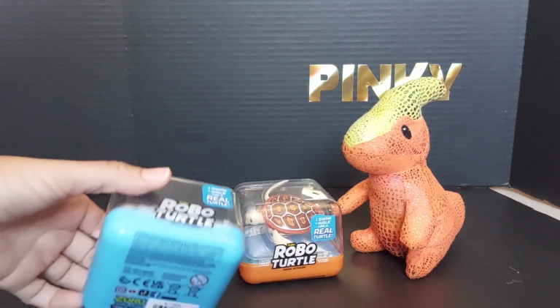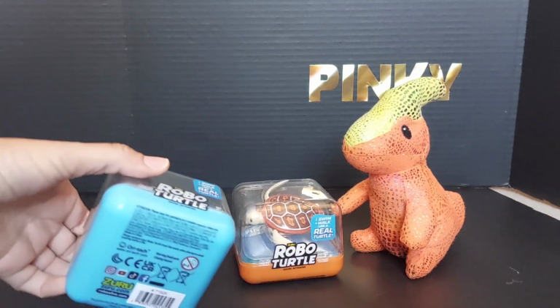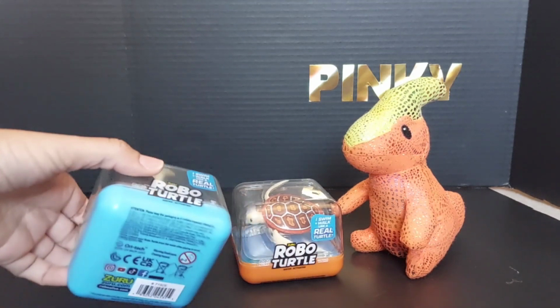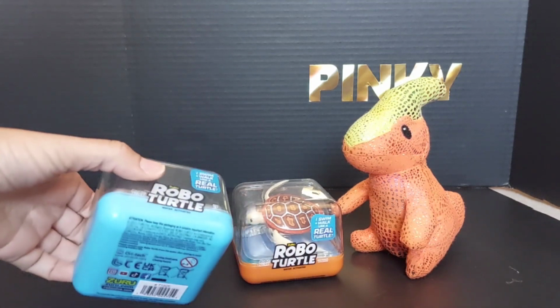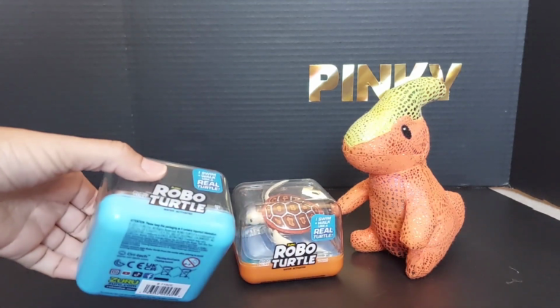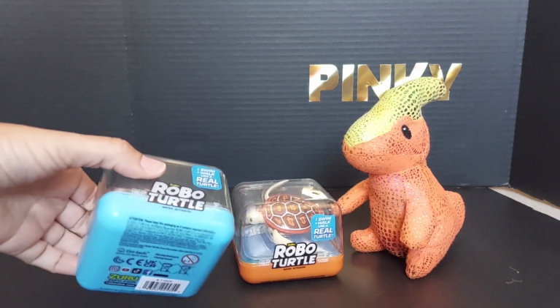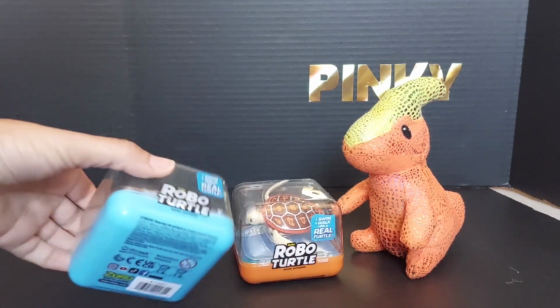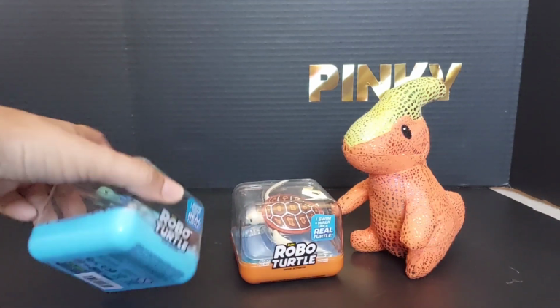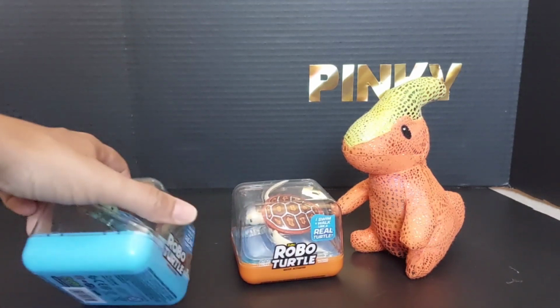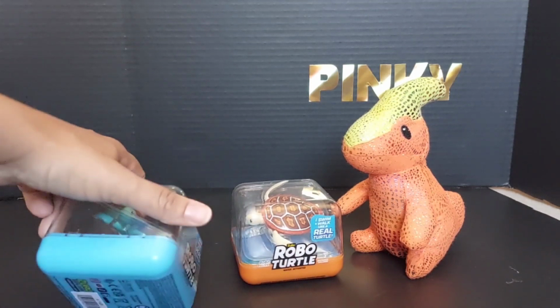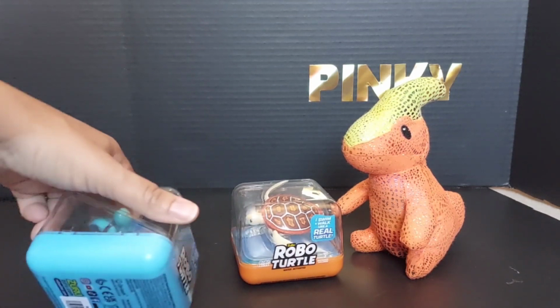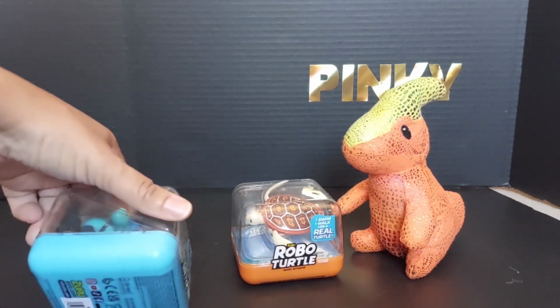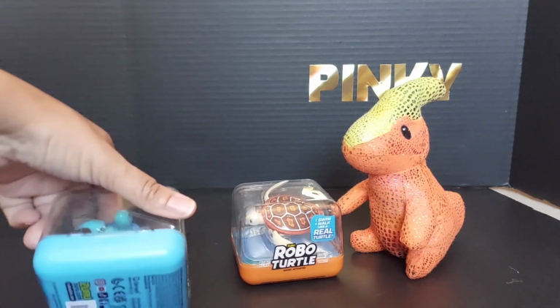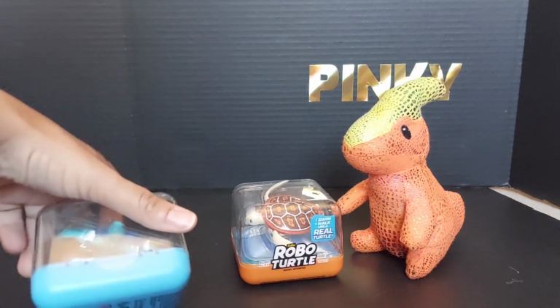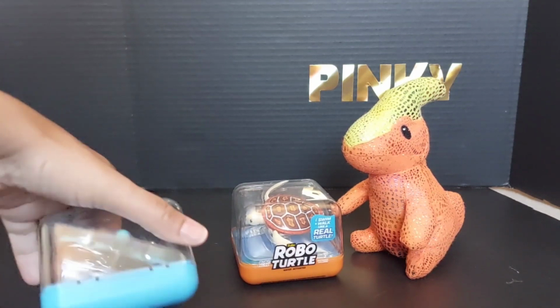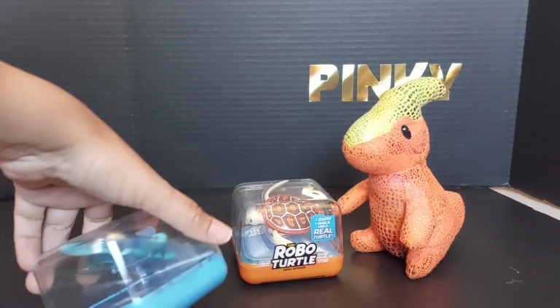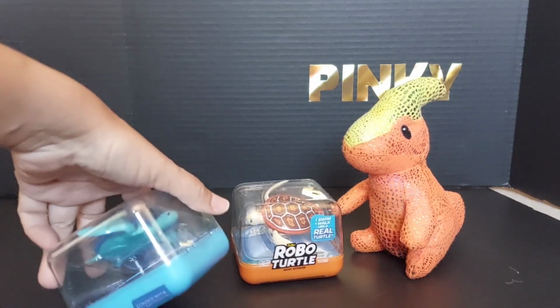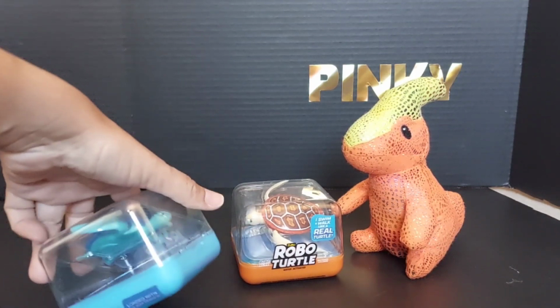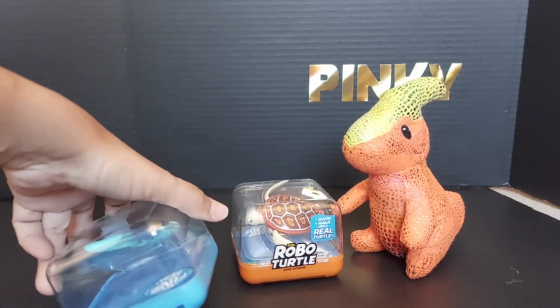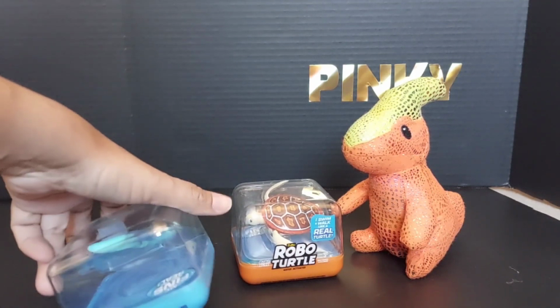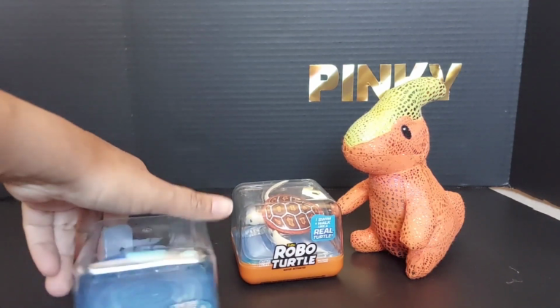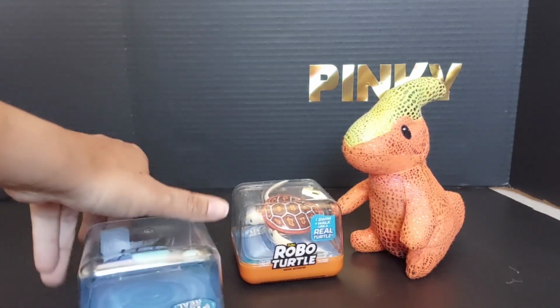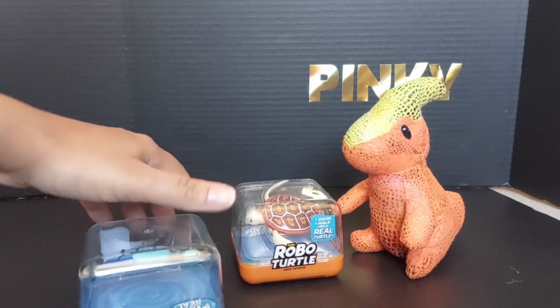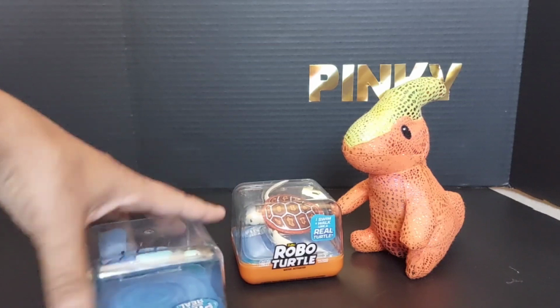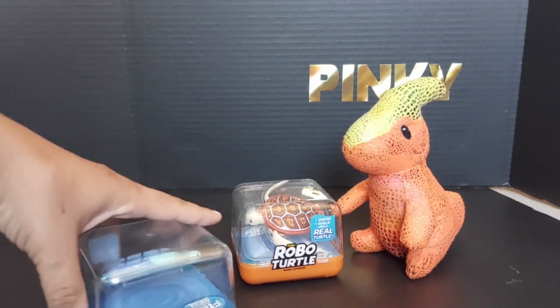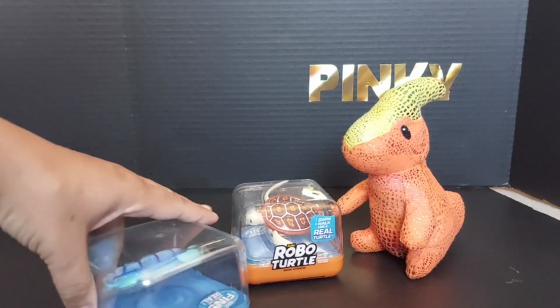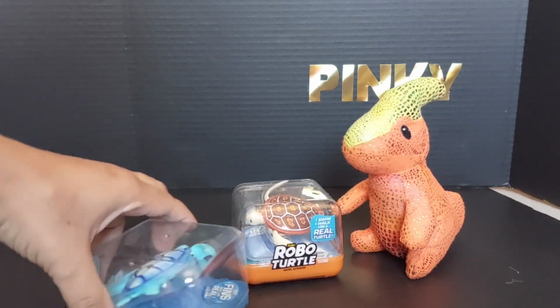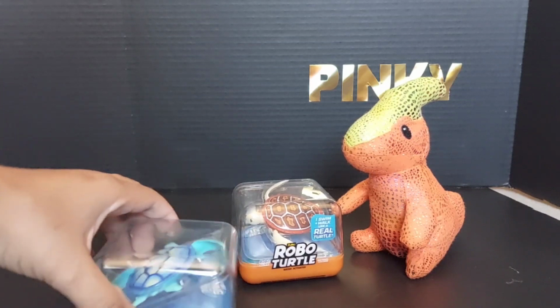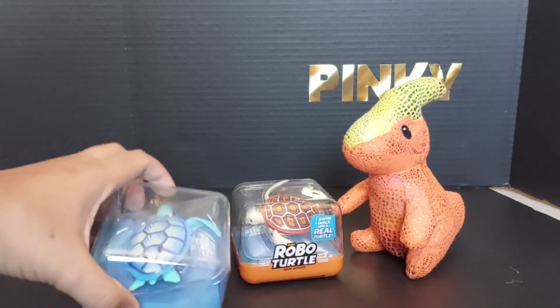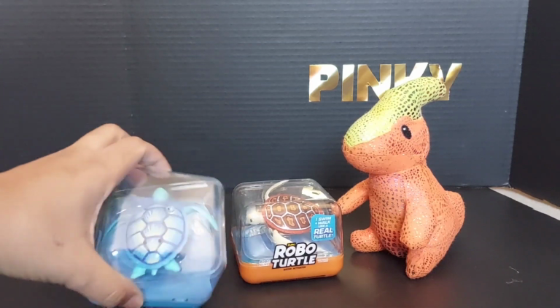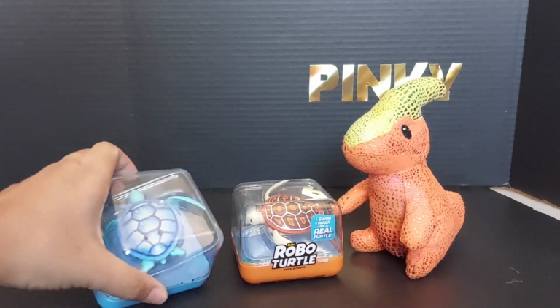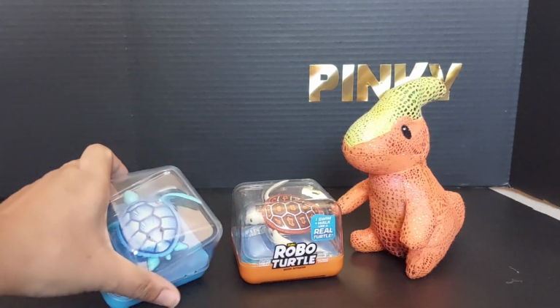We also have some fishy ones — we have the clown fish, the Robo Alive fish.